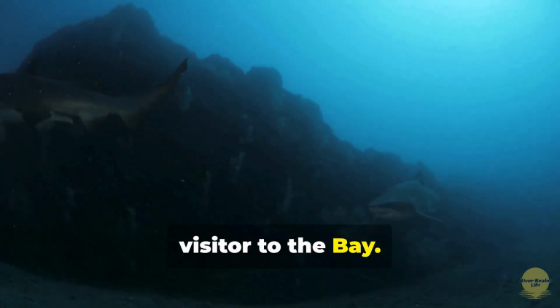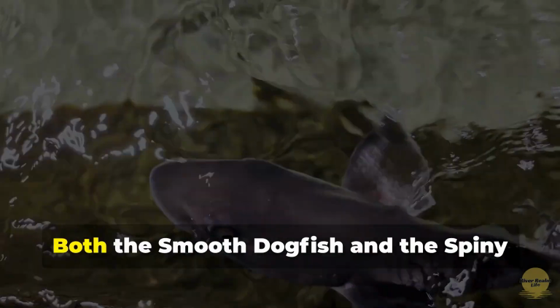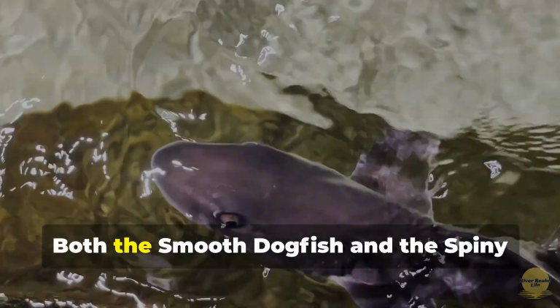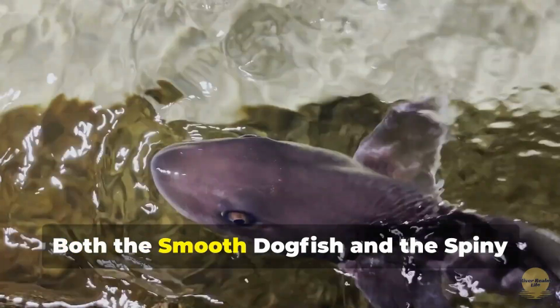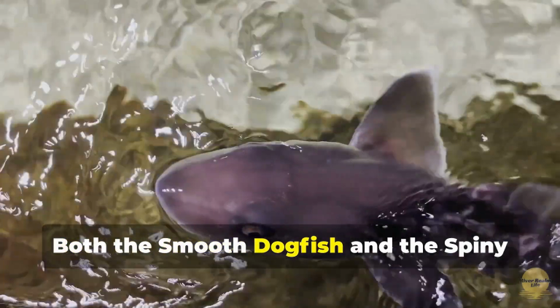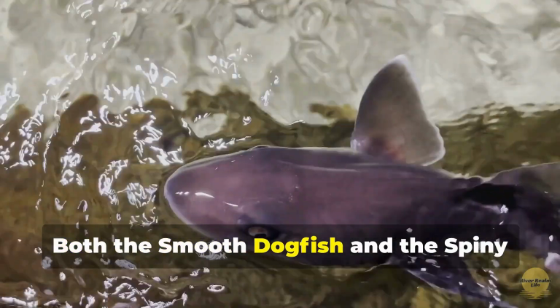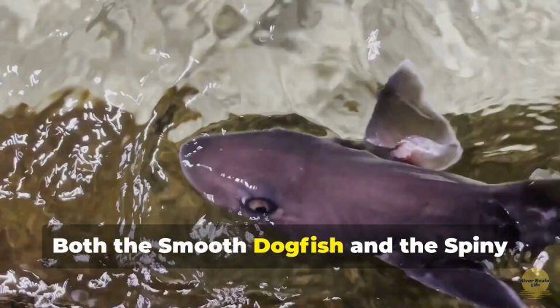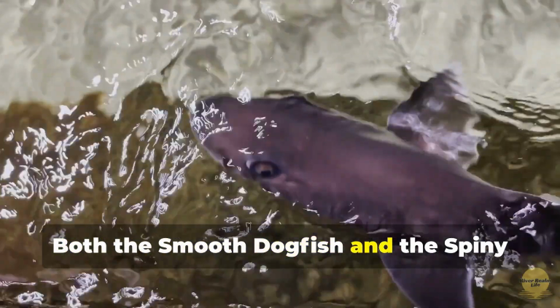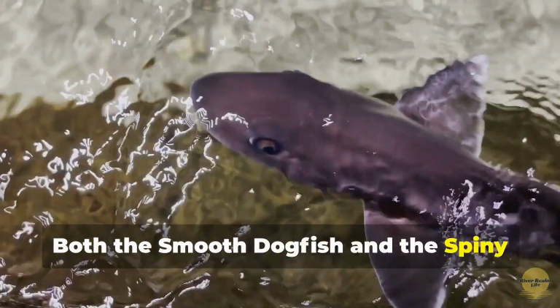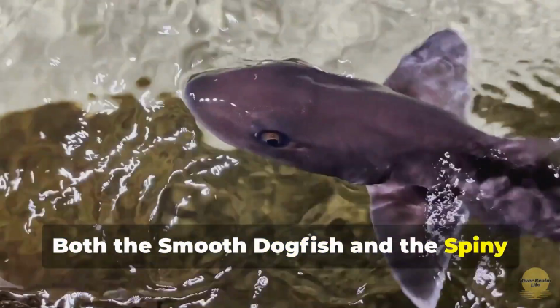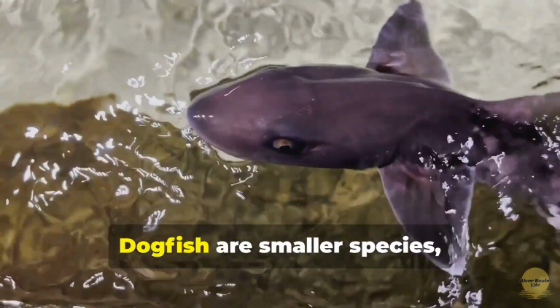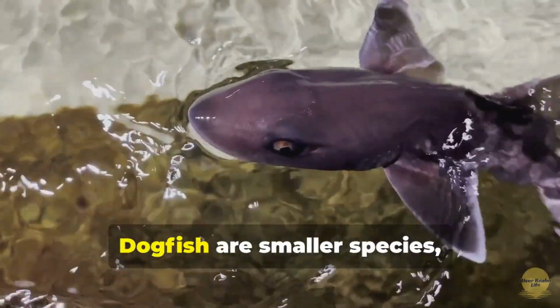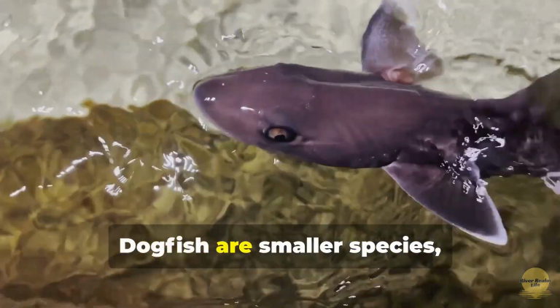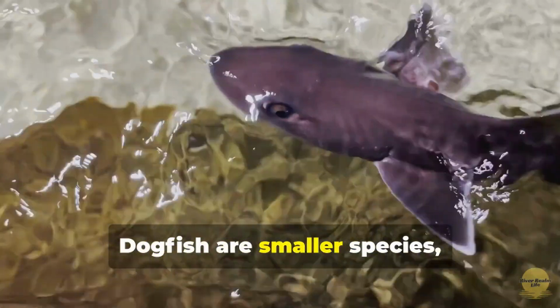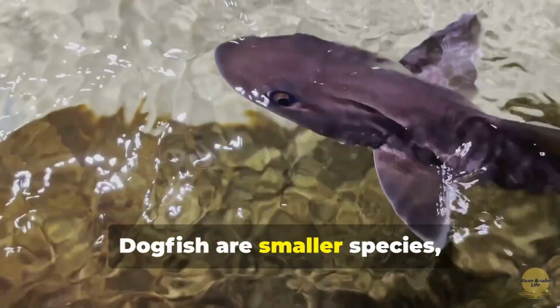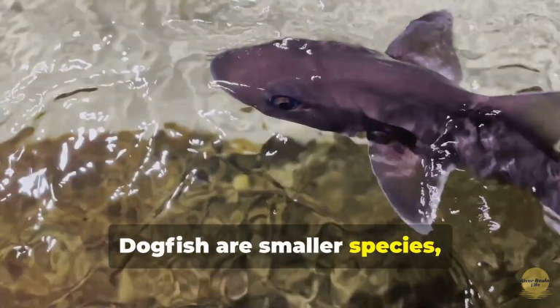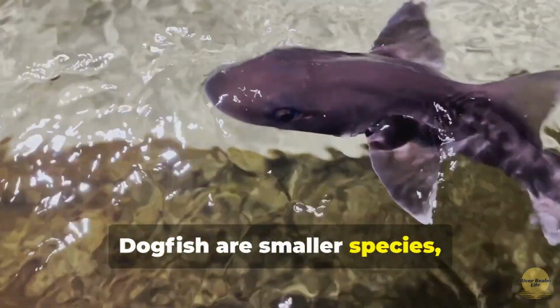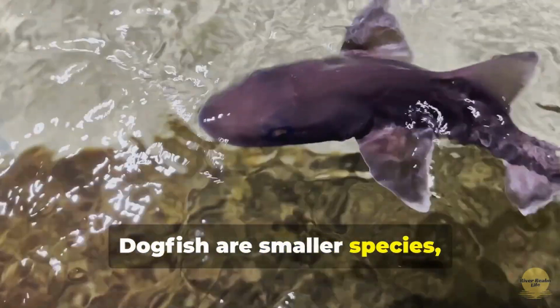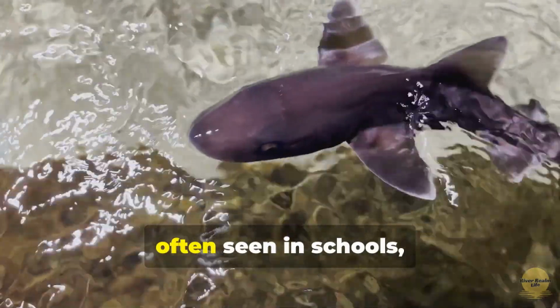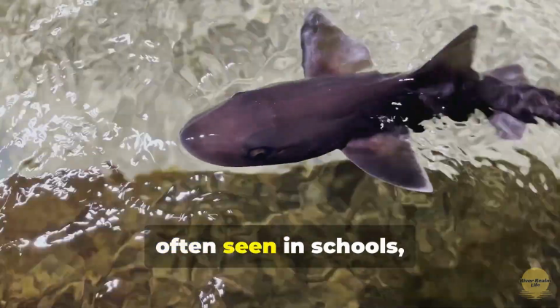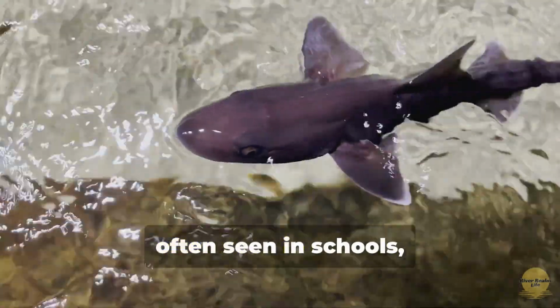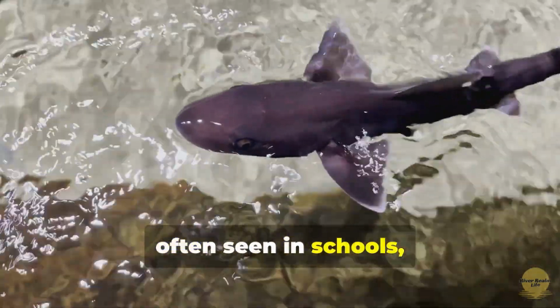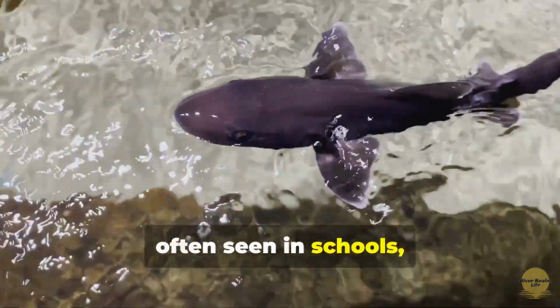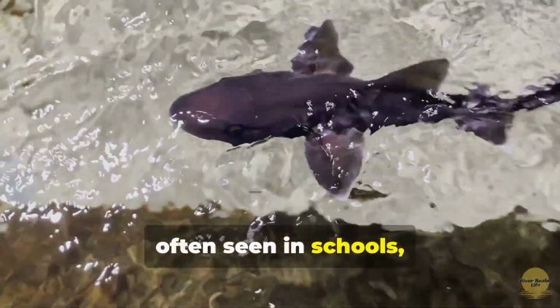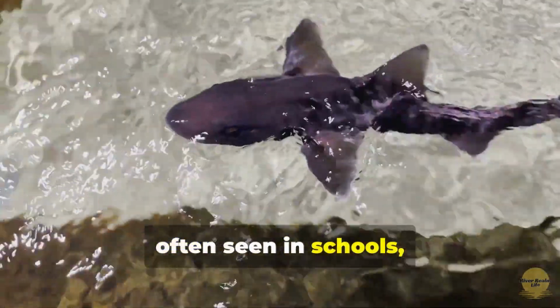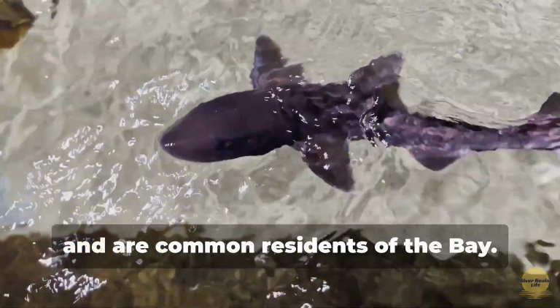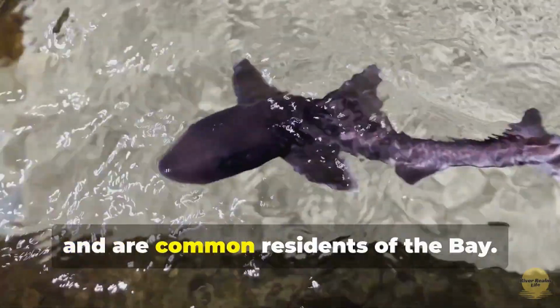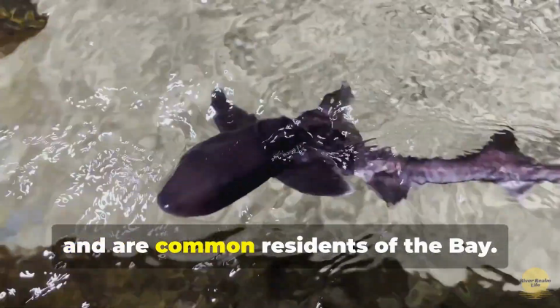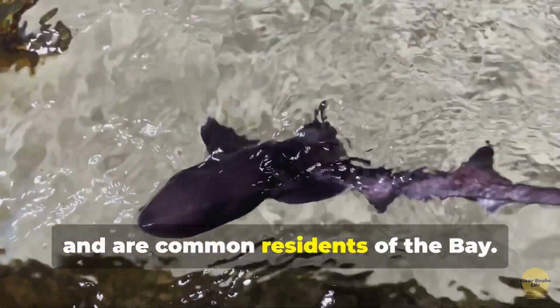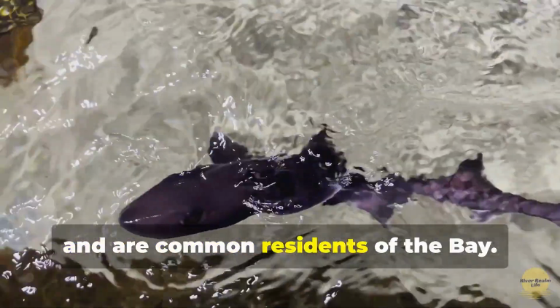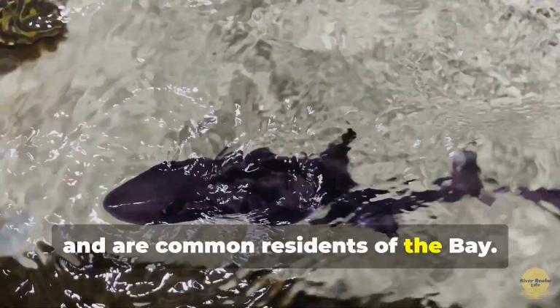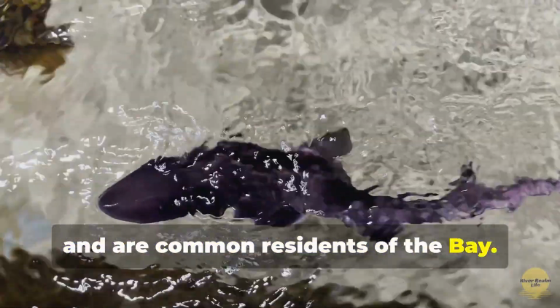Both the smooth dogfish and the spiny dogfish are smaller species often seen in schools and are common residents of the bay.